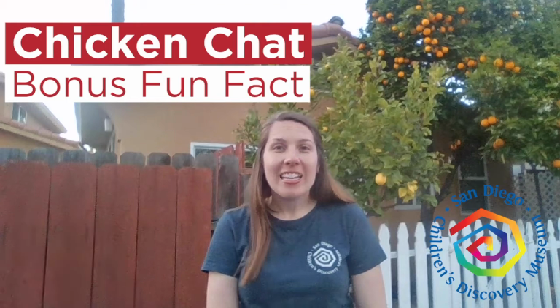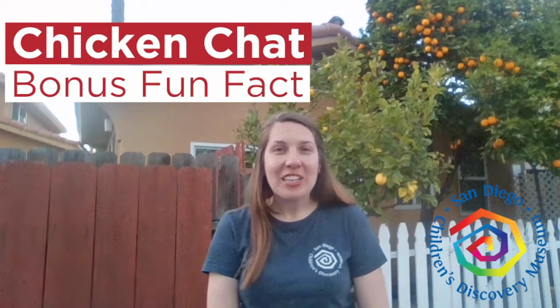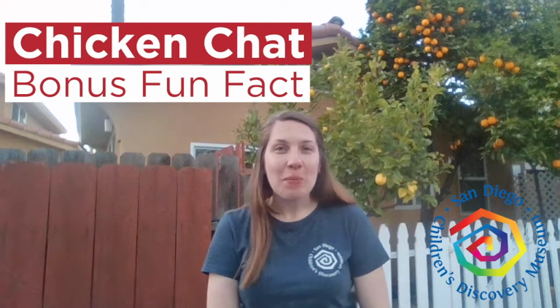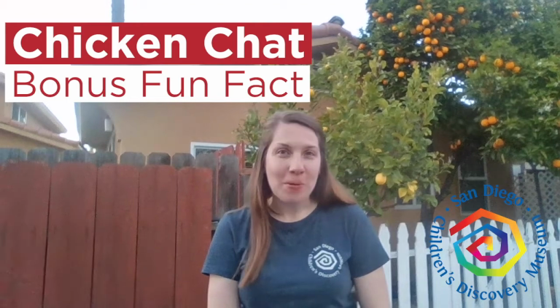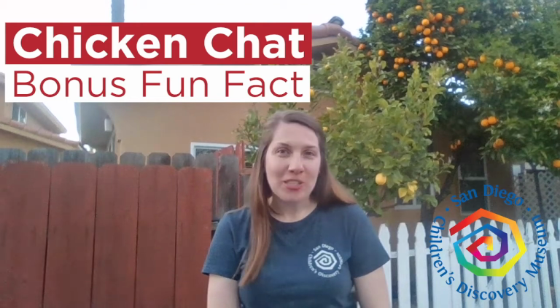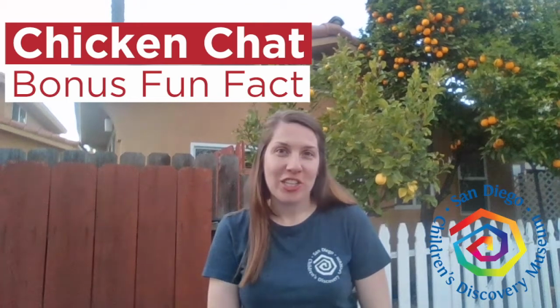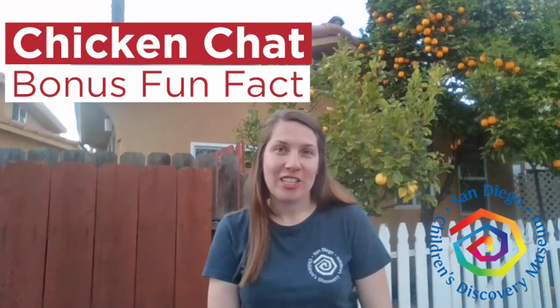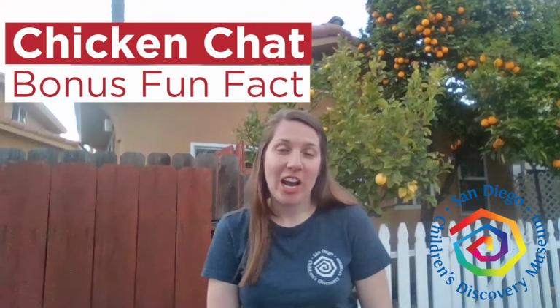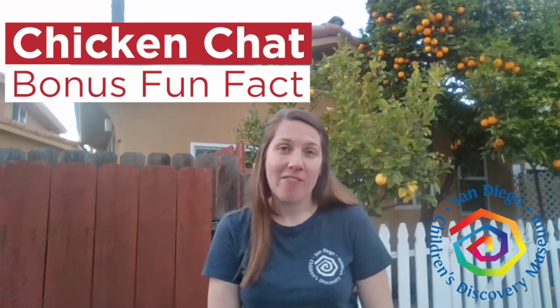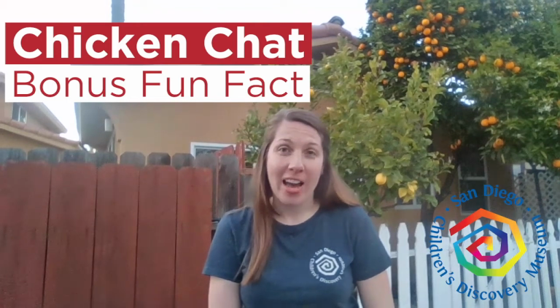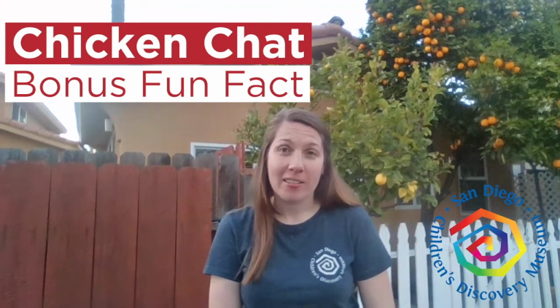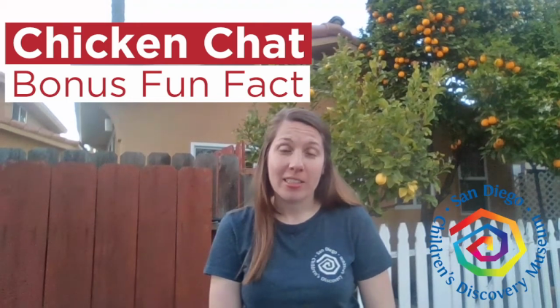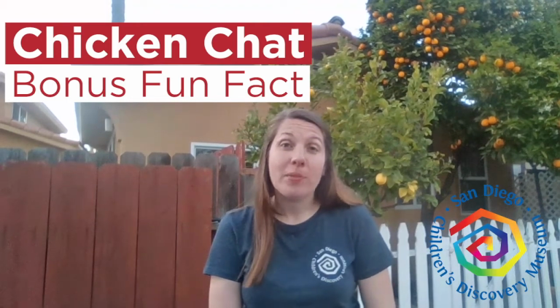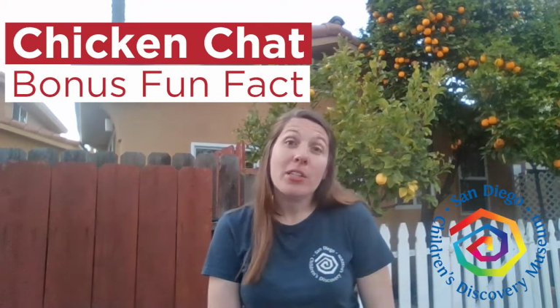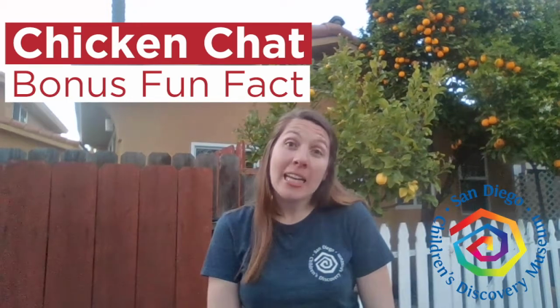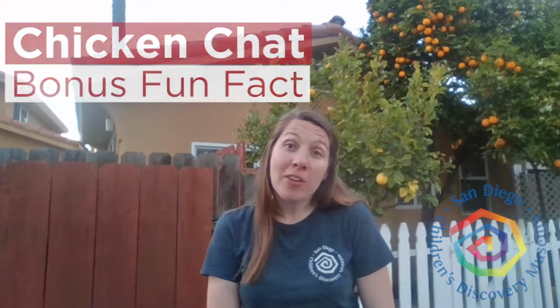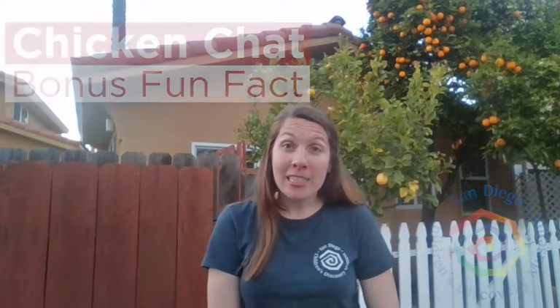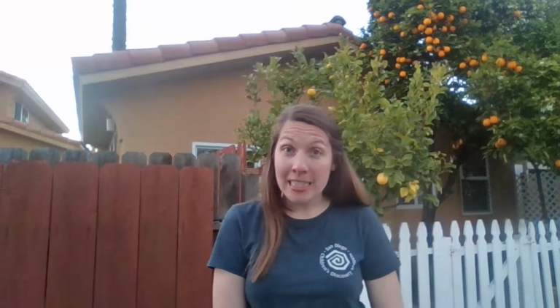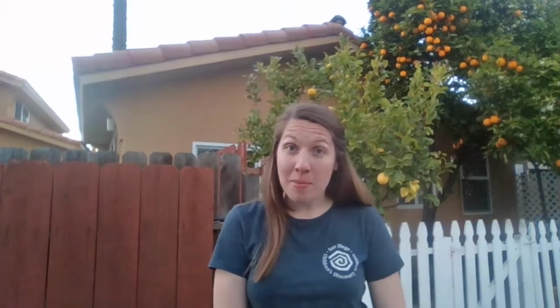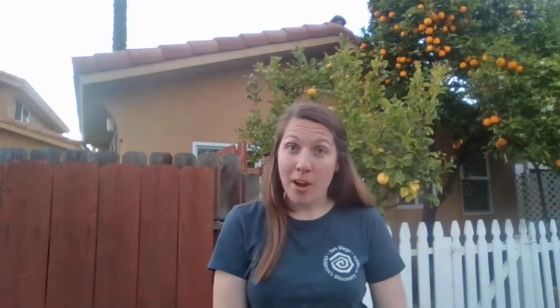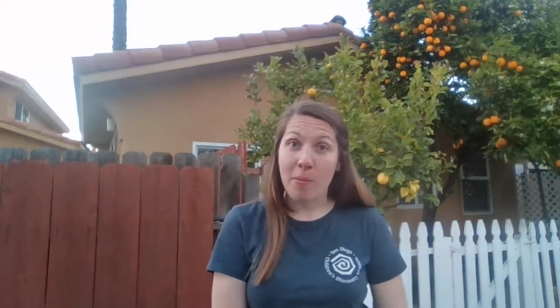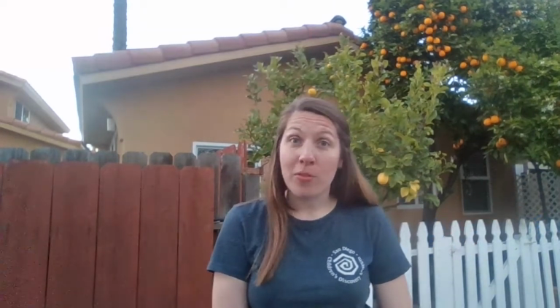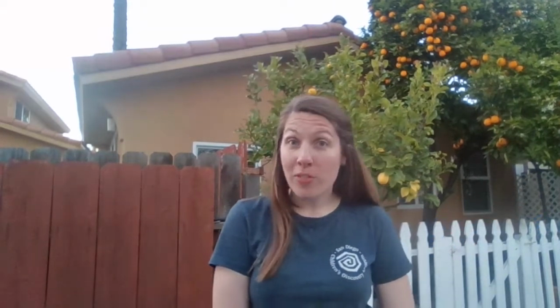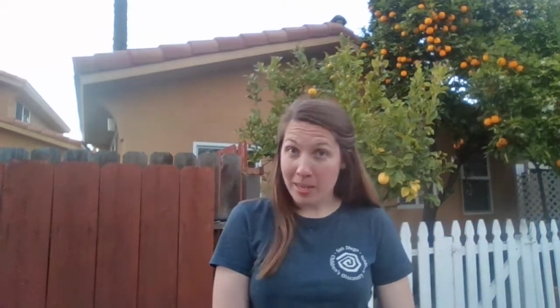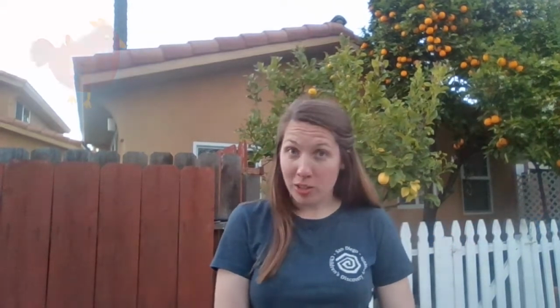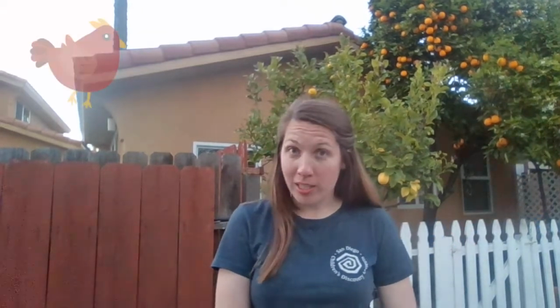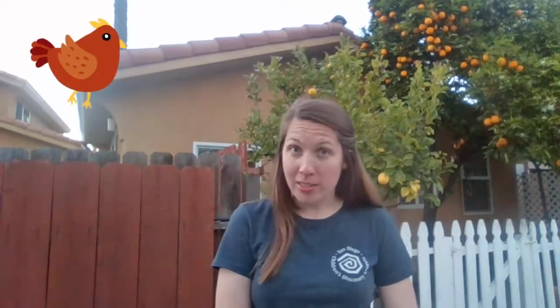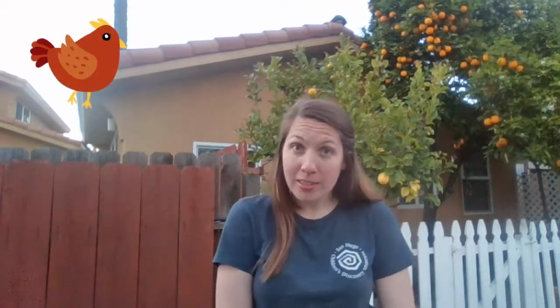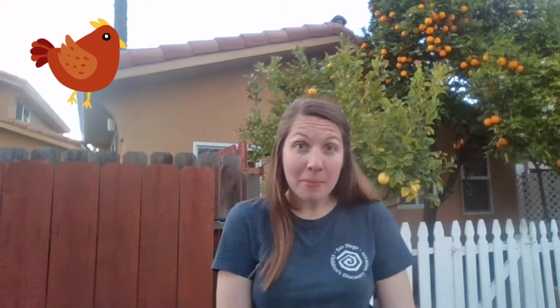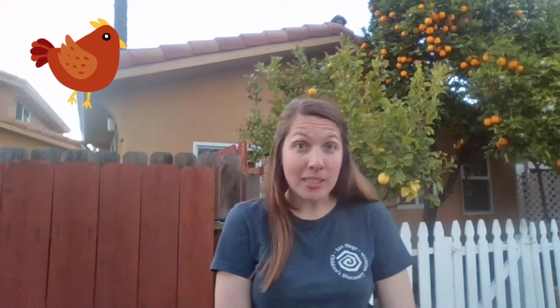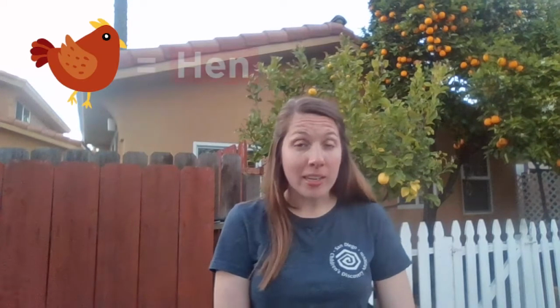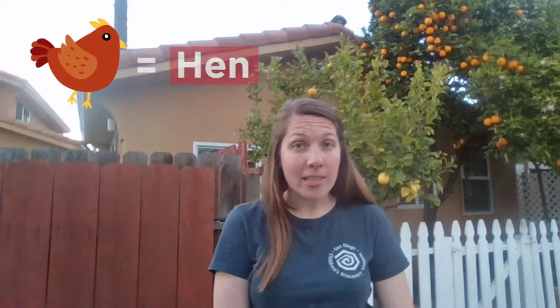Here's a bonus chicken chat fact. Saffron and cinnamon are both female chickens. That means they're hens.